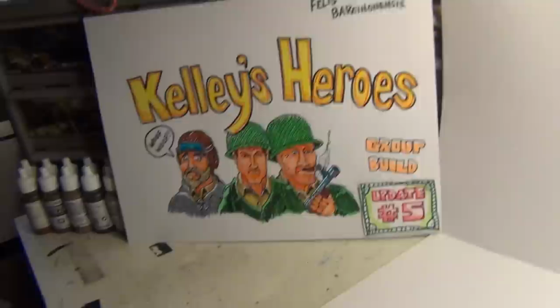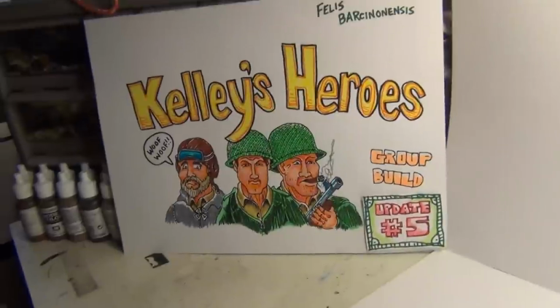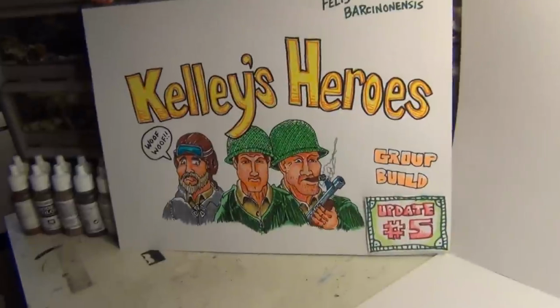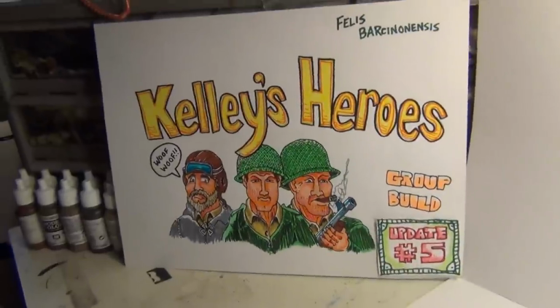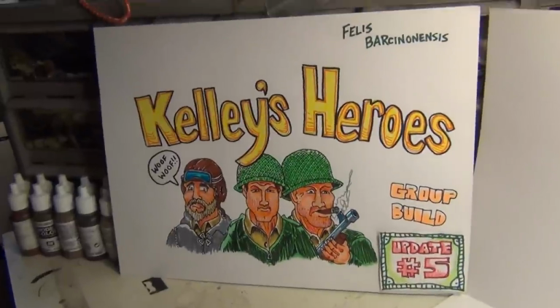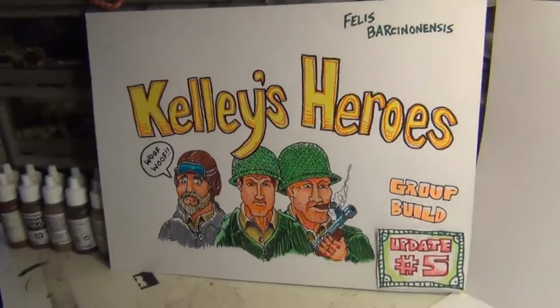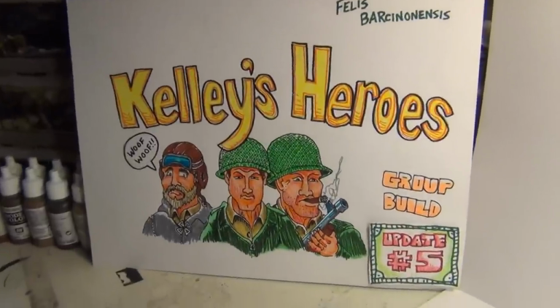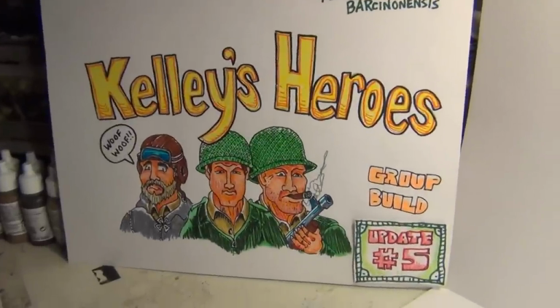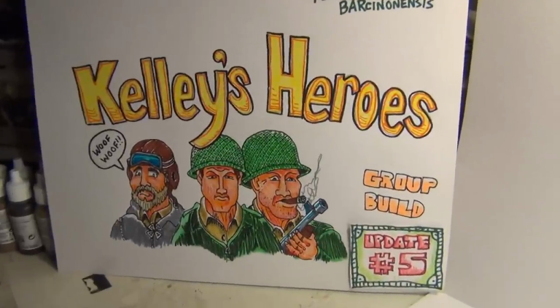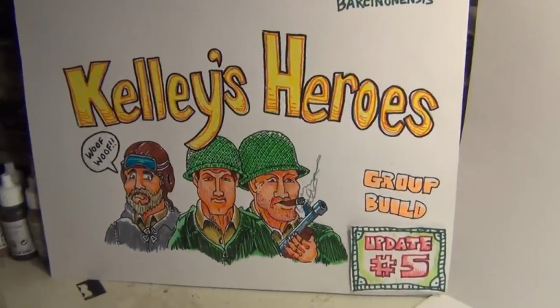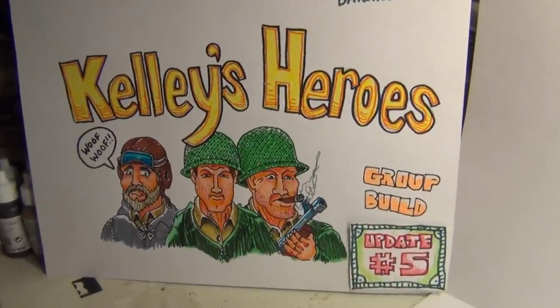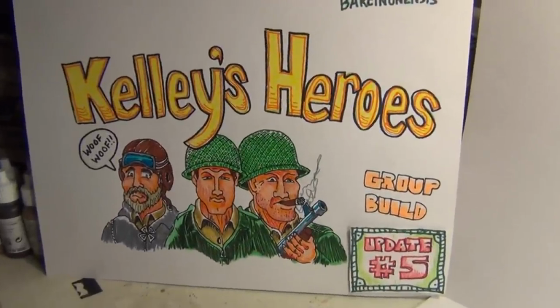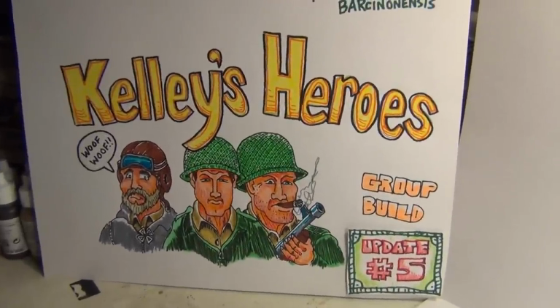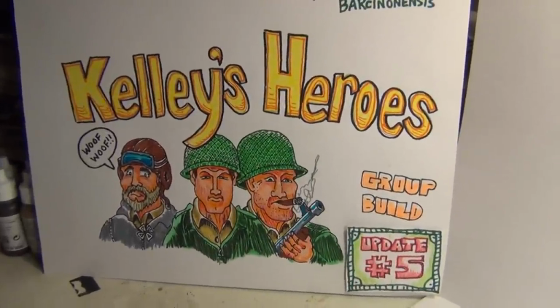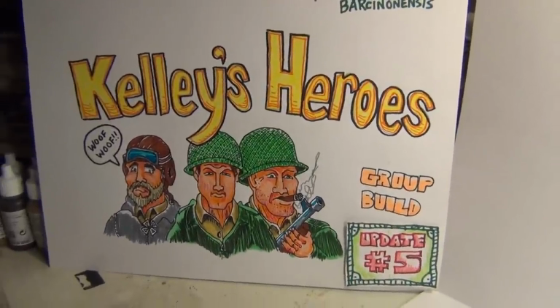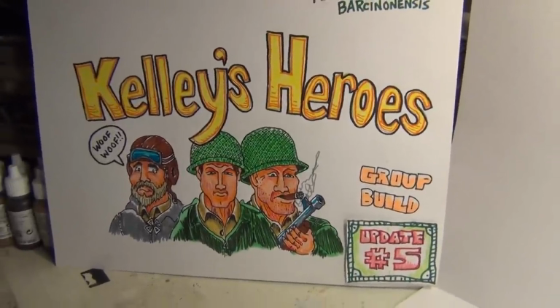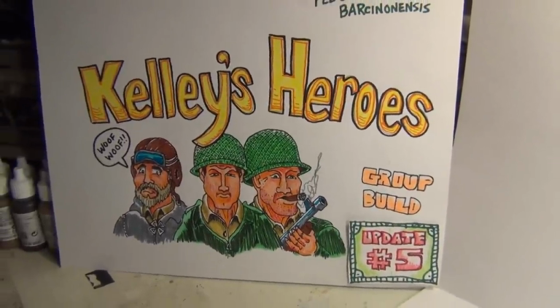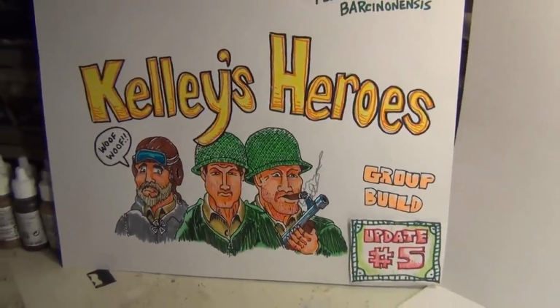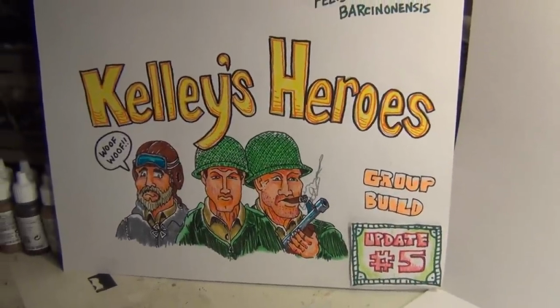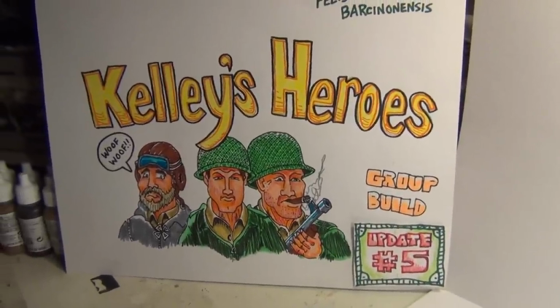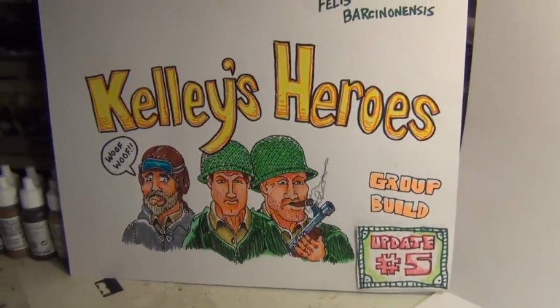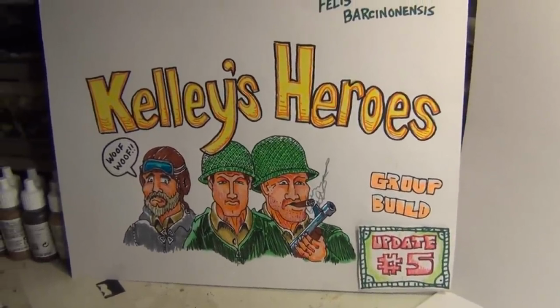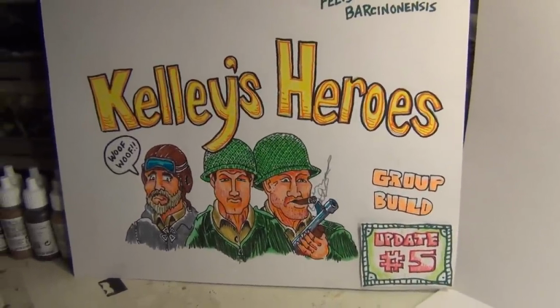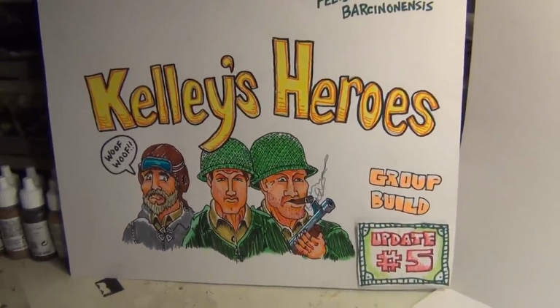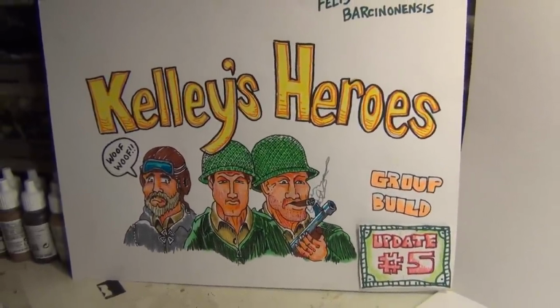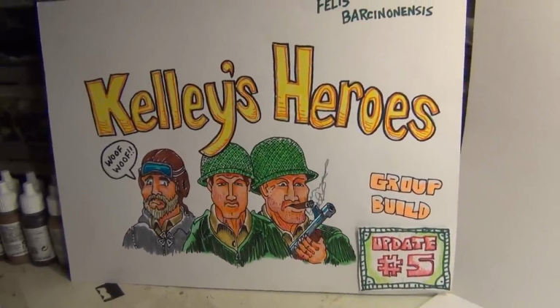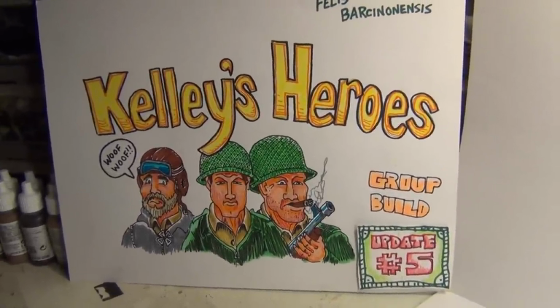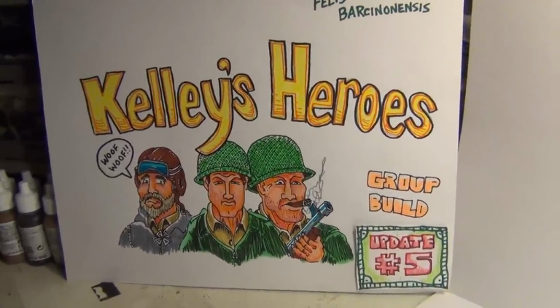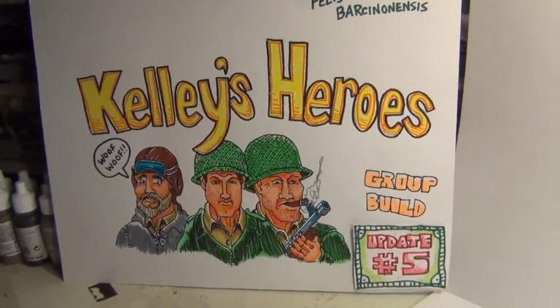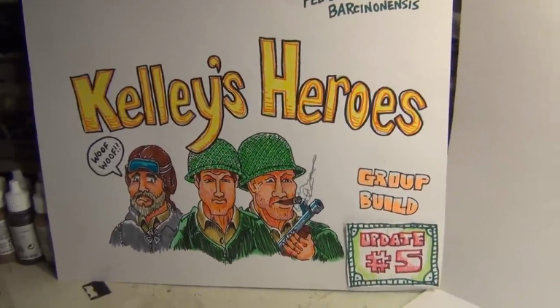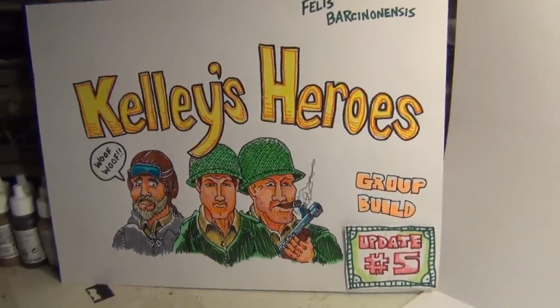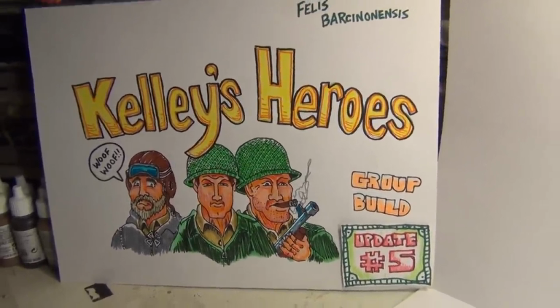This is going to be a Grendel-free video because he's downstairs, the little puppy. You'll see him in the next video.